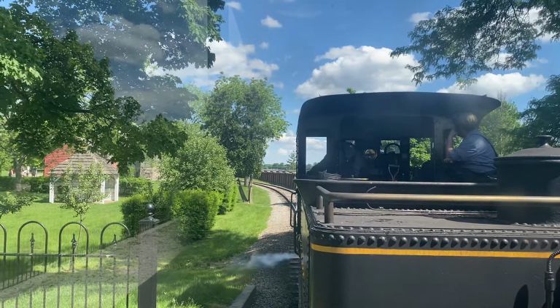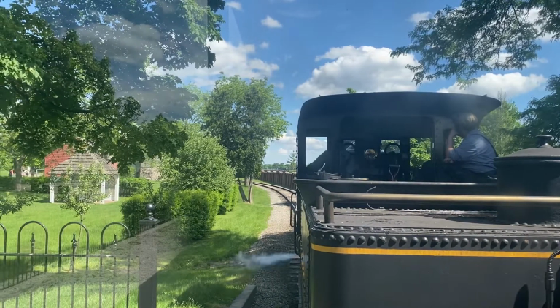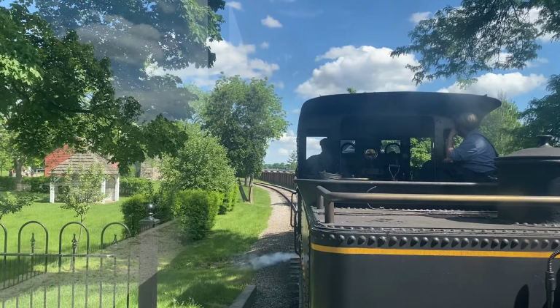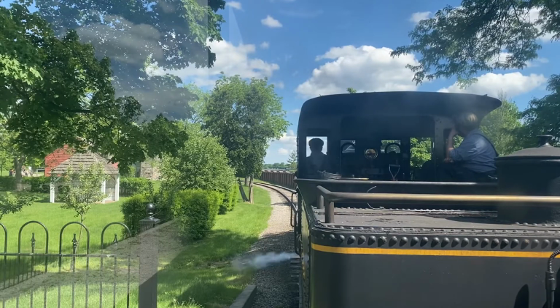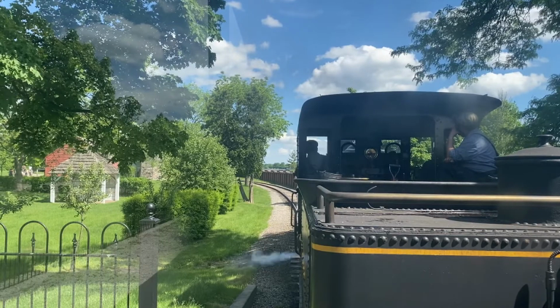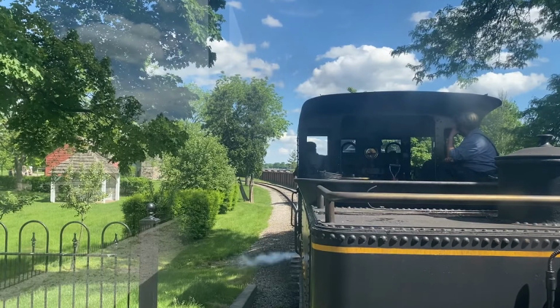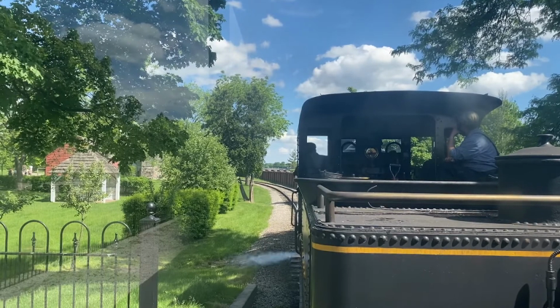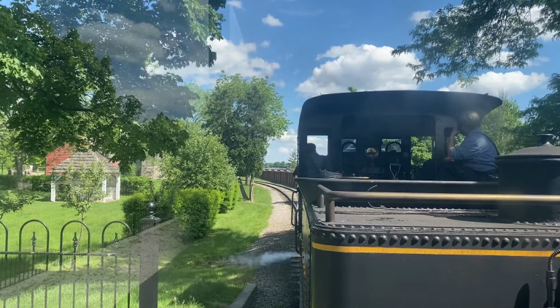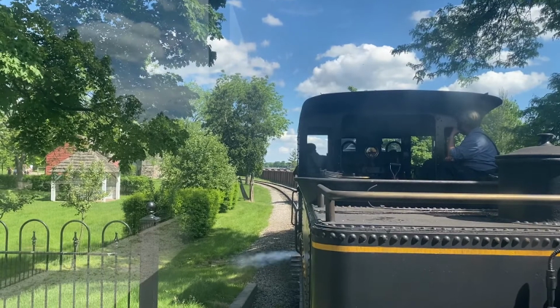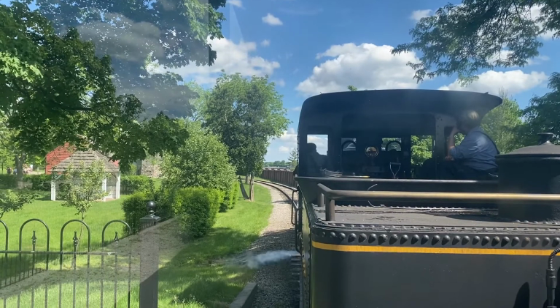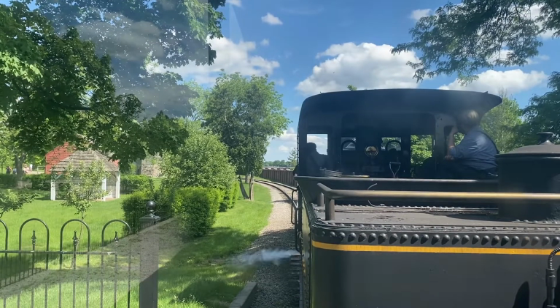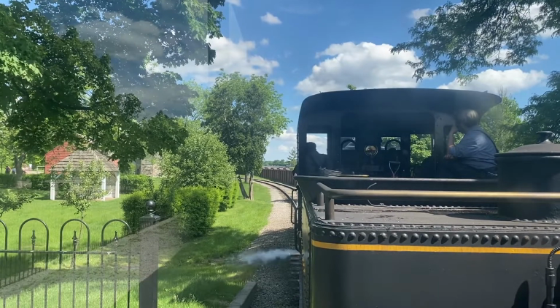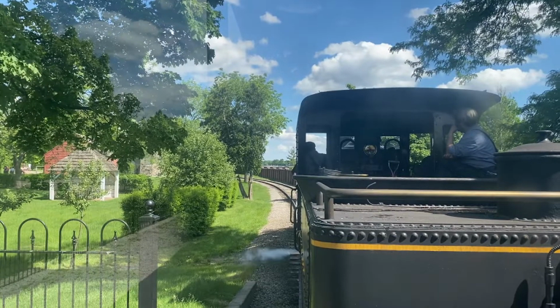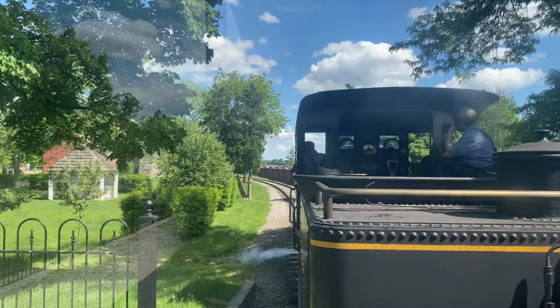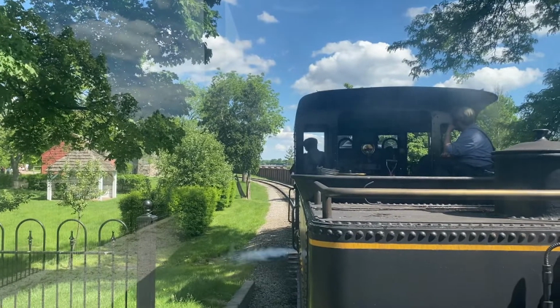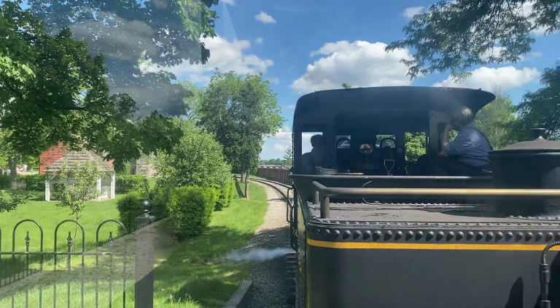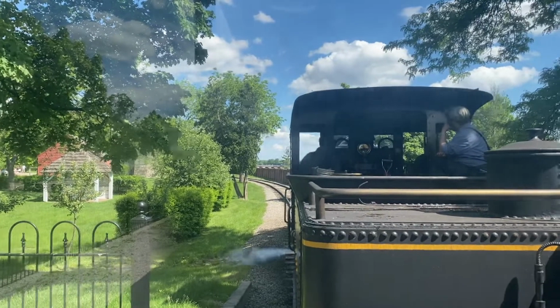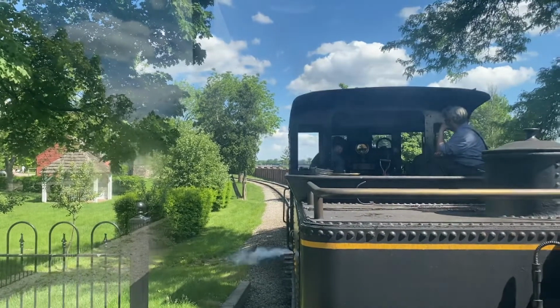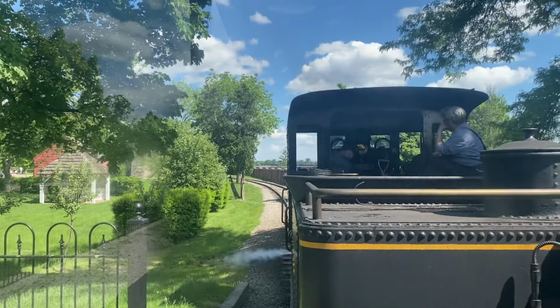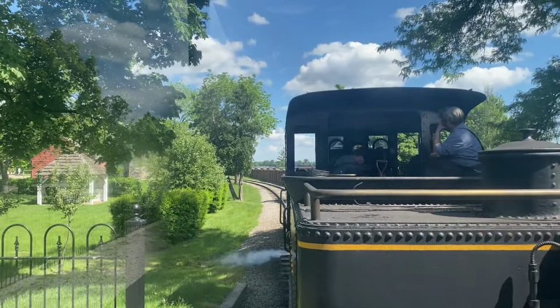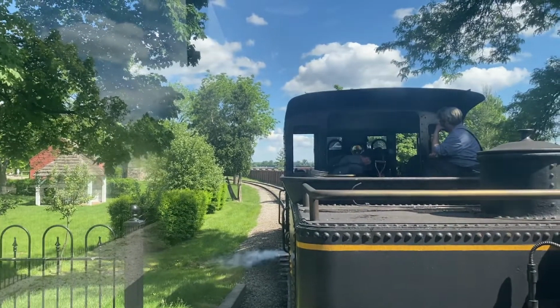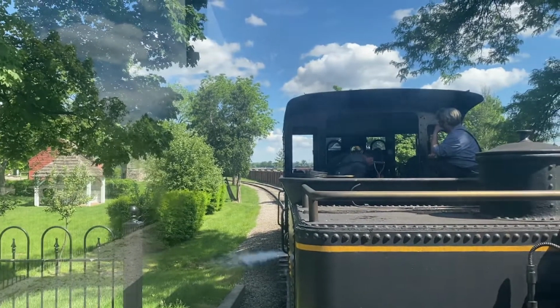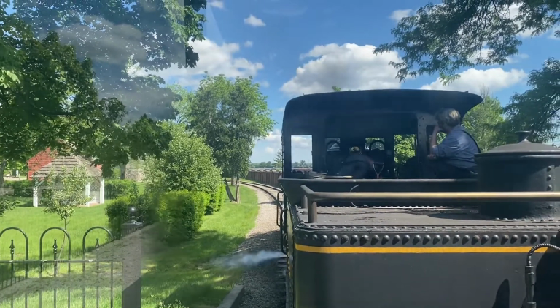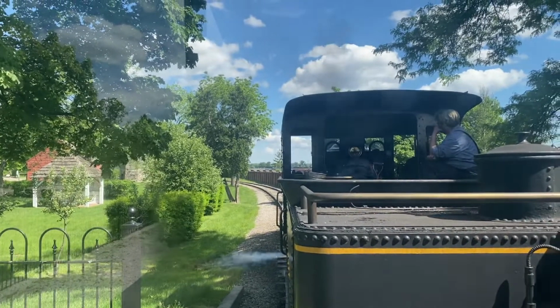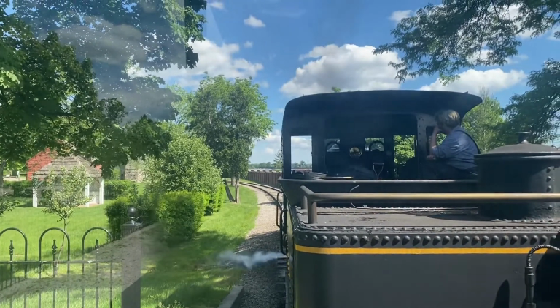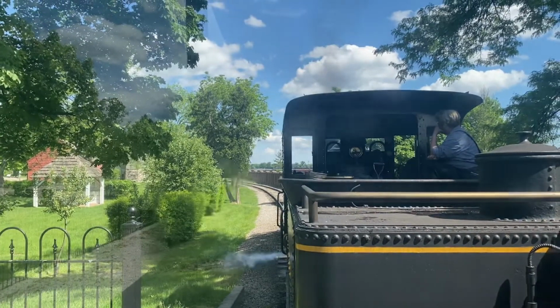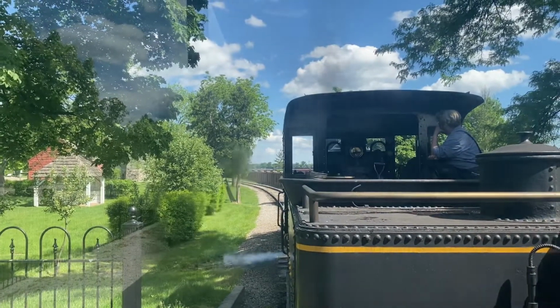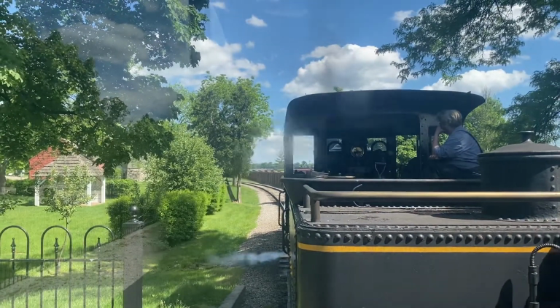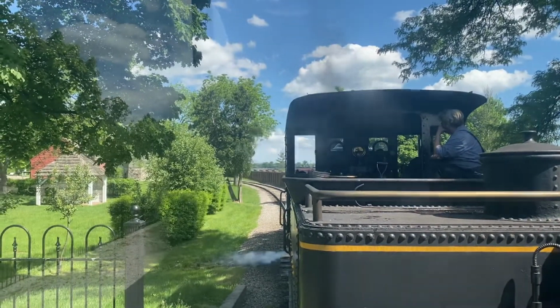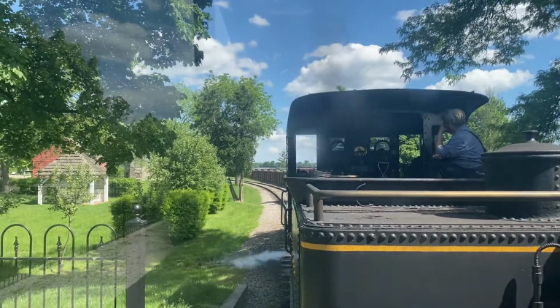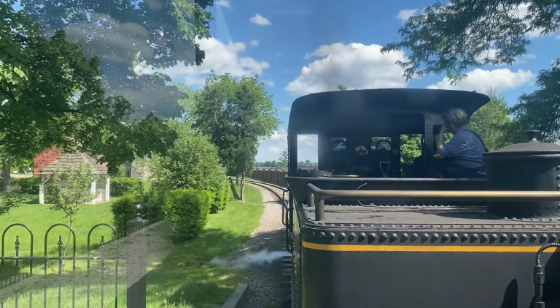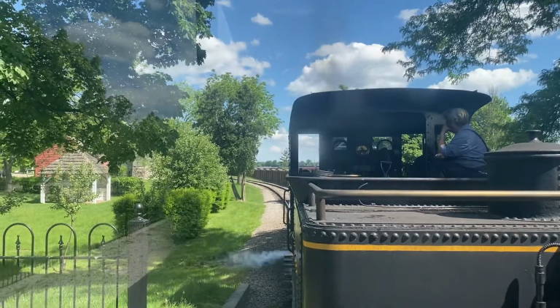We'll say goodbye to Mike, our station master. You did a great job getting everybody on board, Mike. Appreciate it.